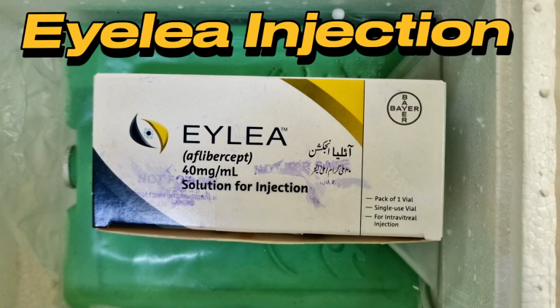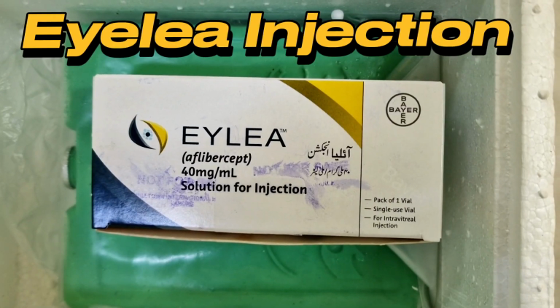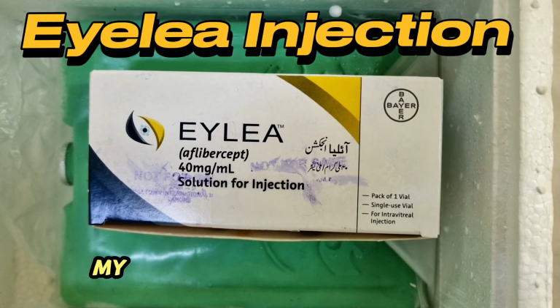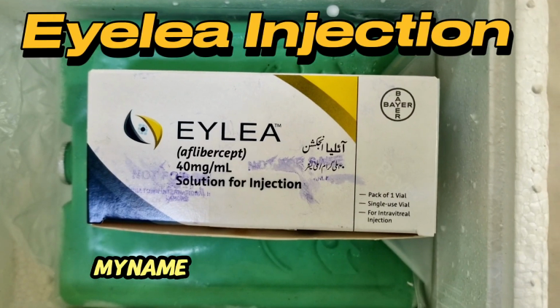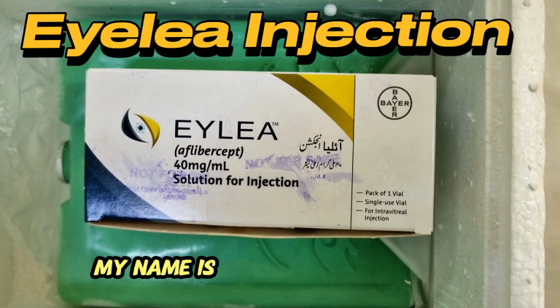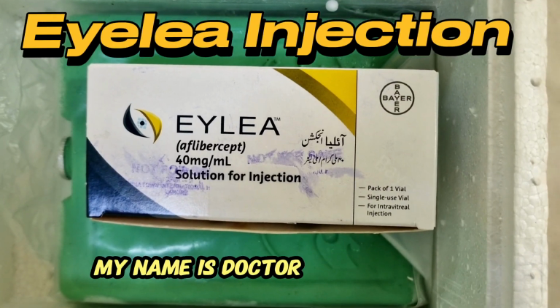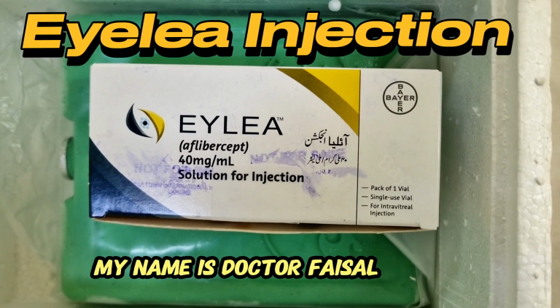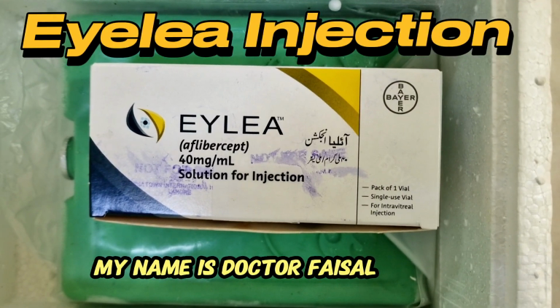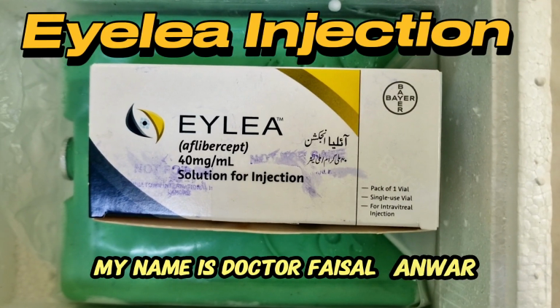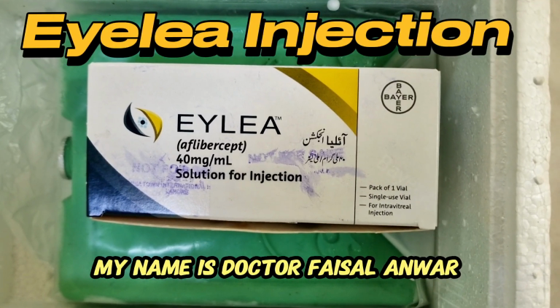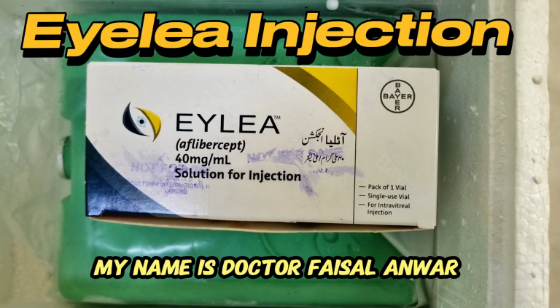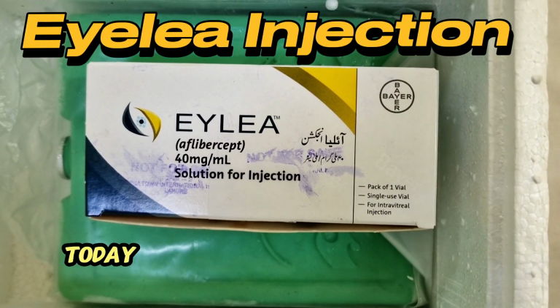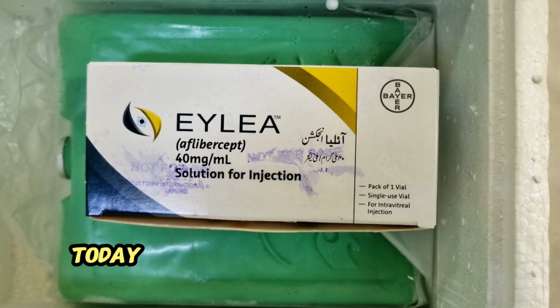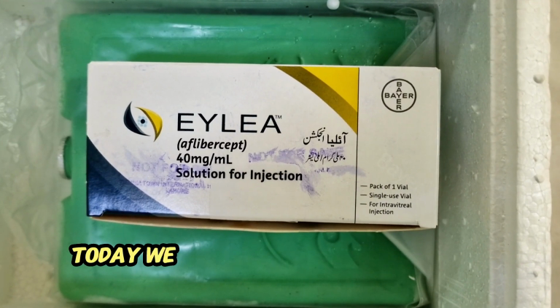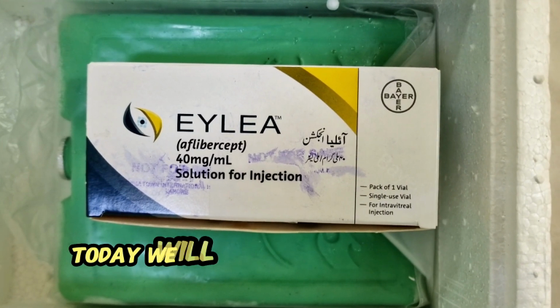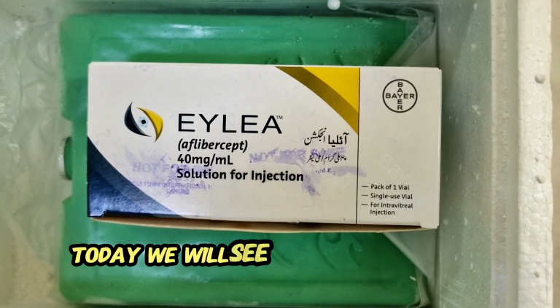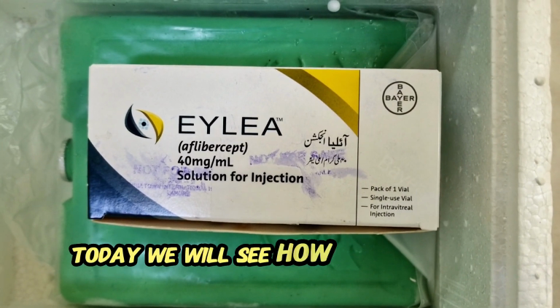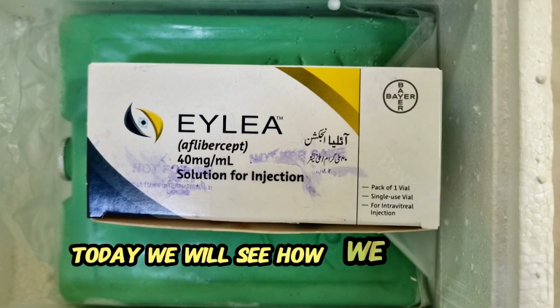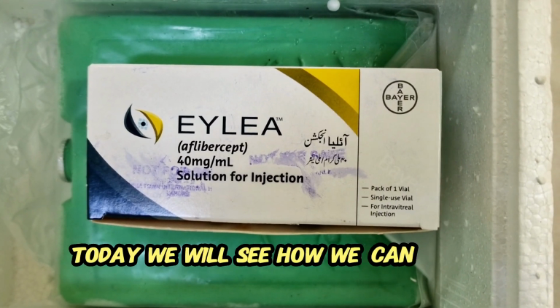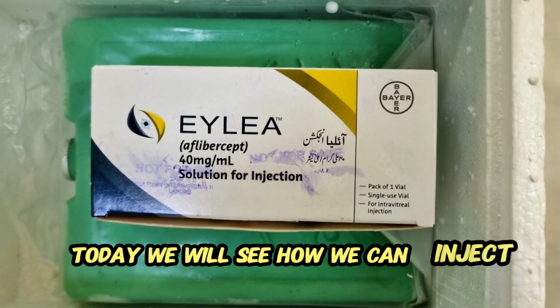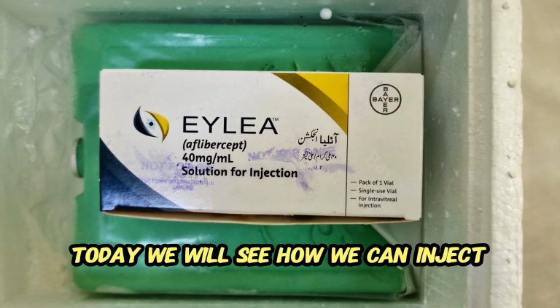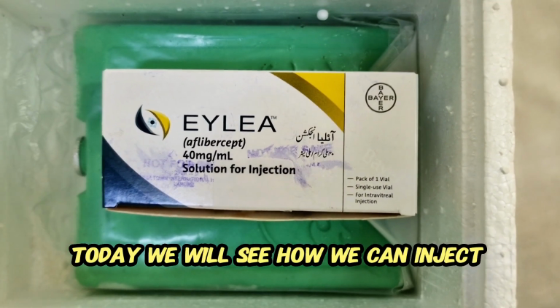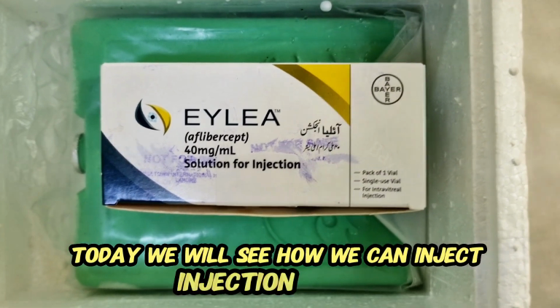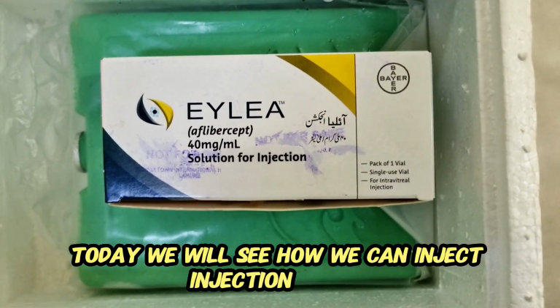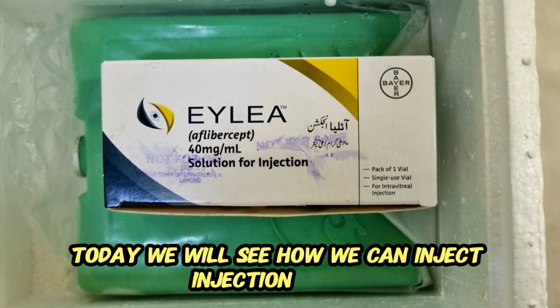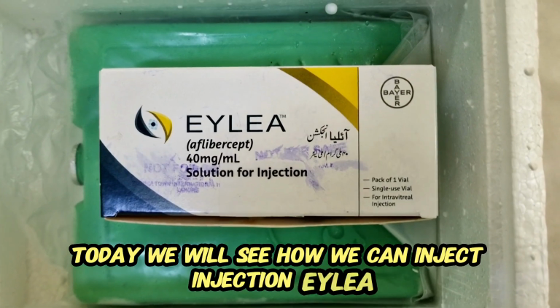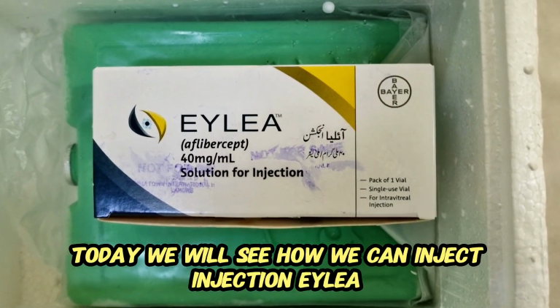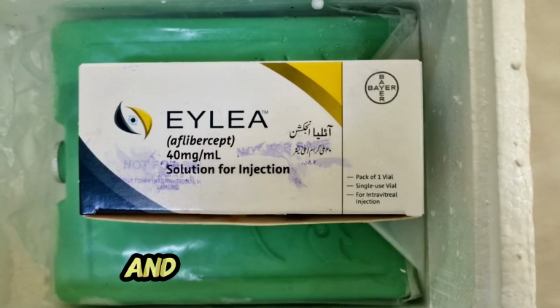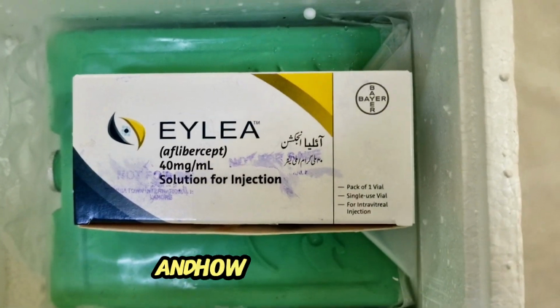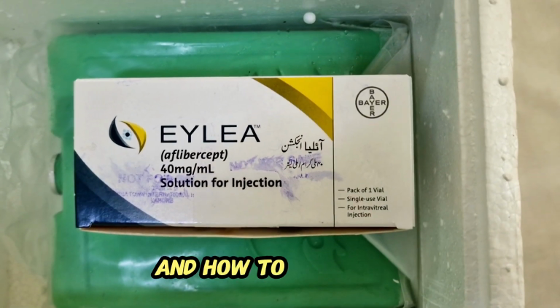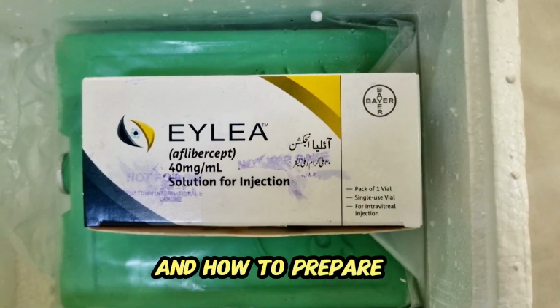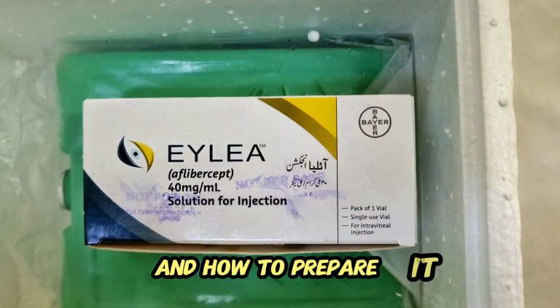My name is Dr. Faisal Anwar. Today we will see how we can inject Eylea injection and how to prepare it.